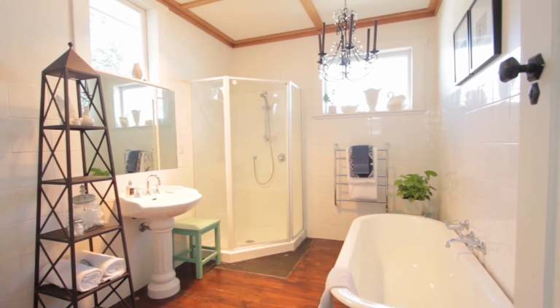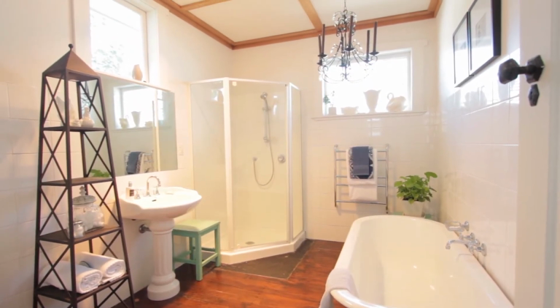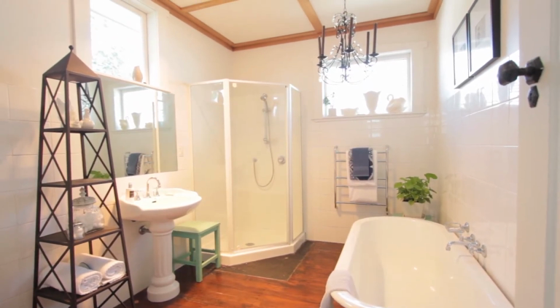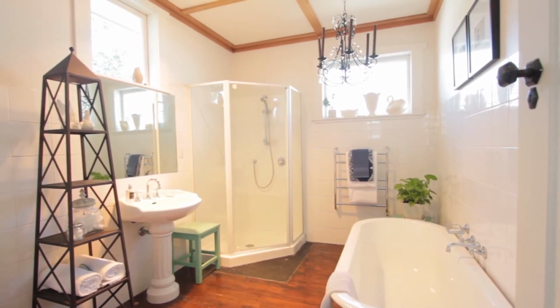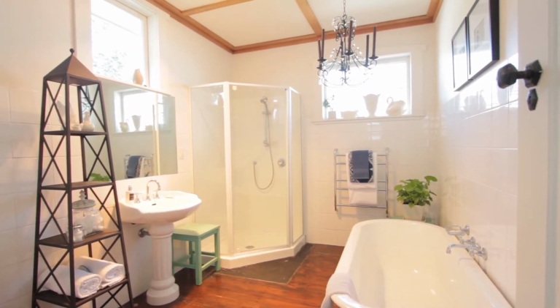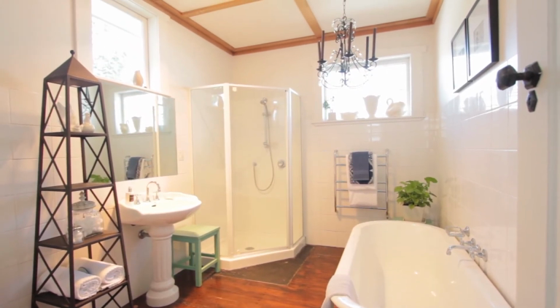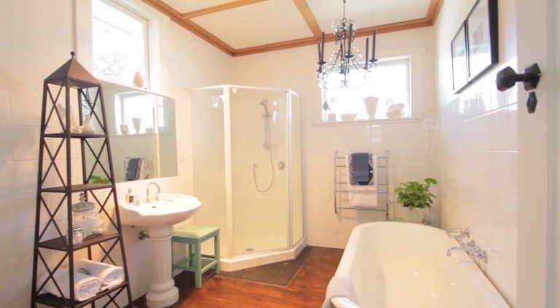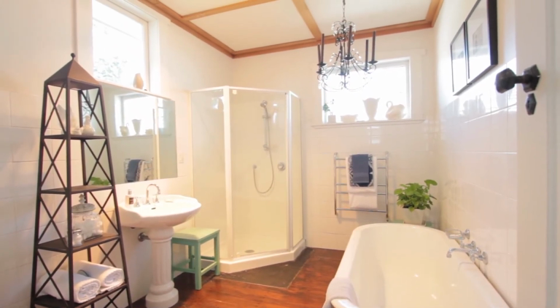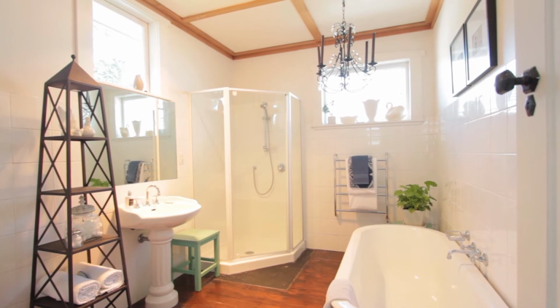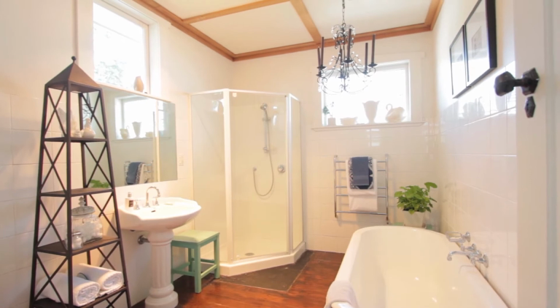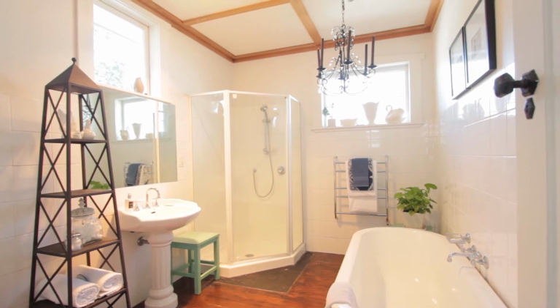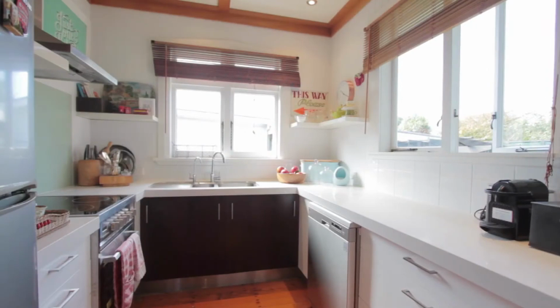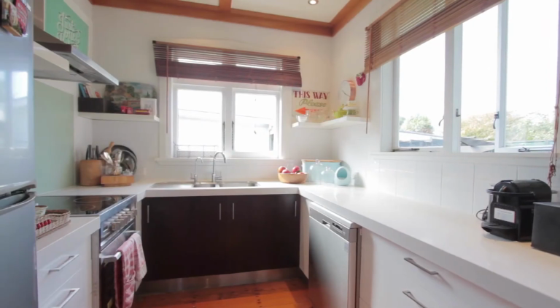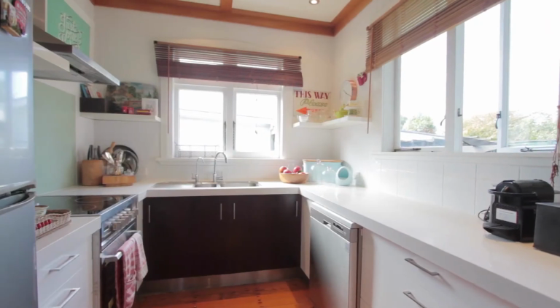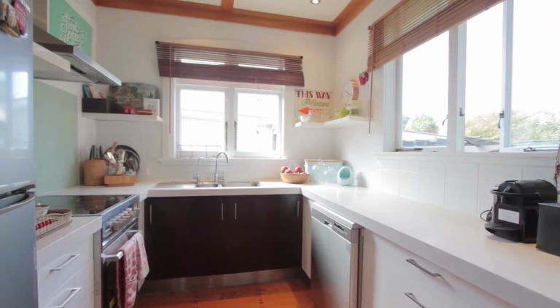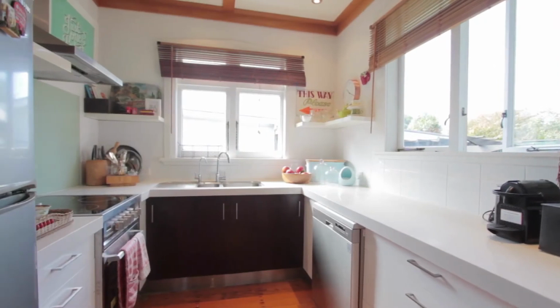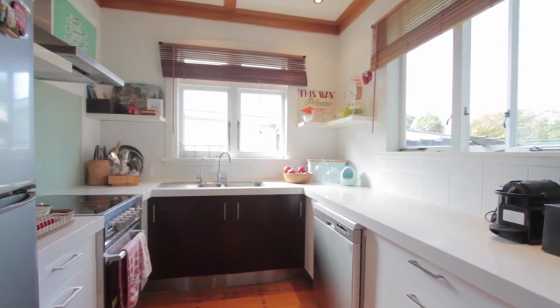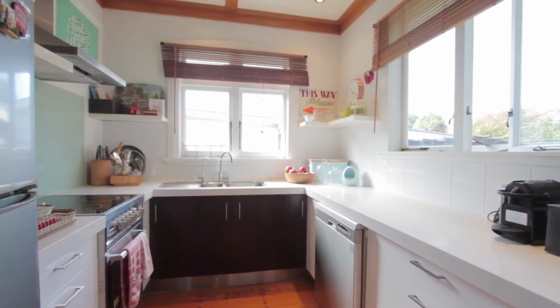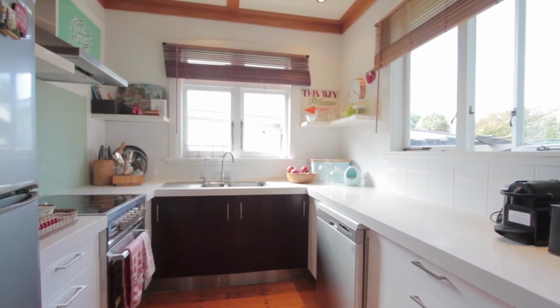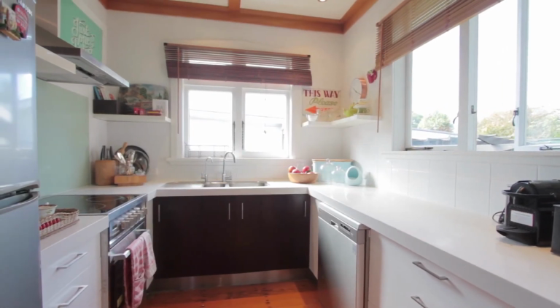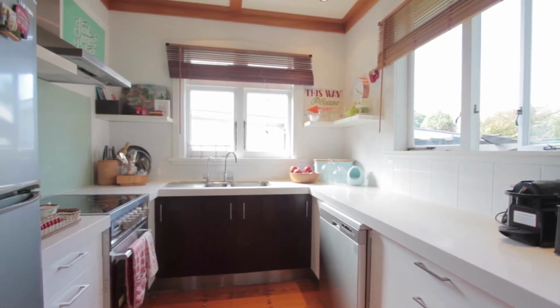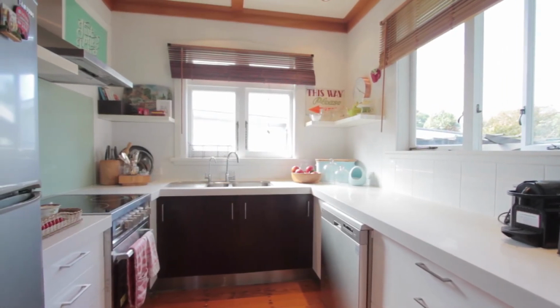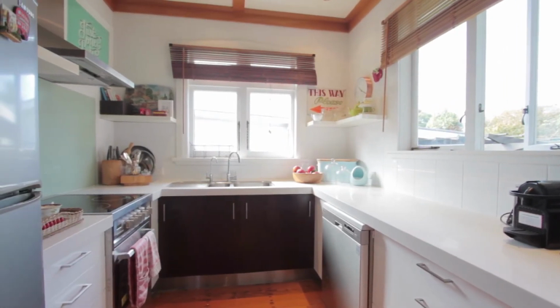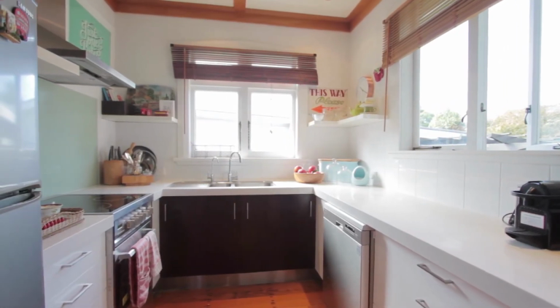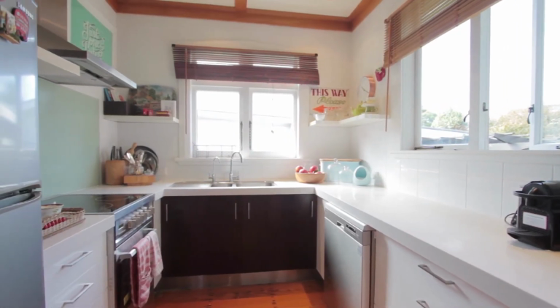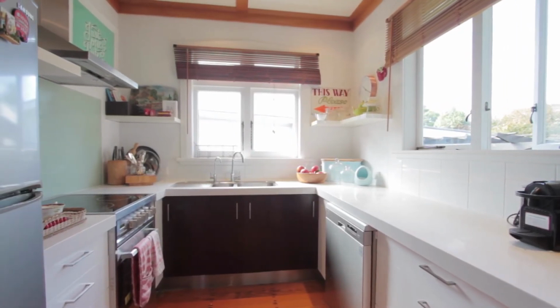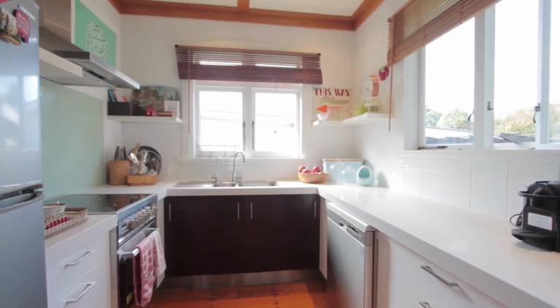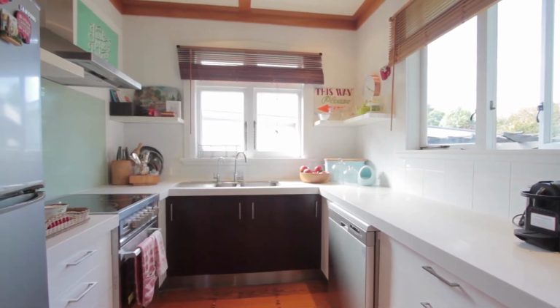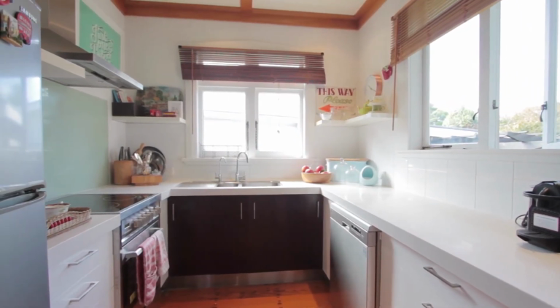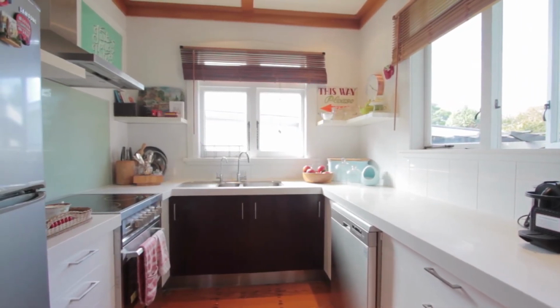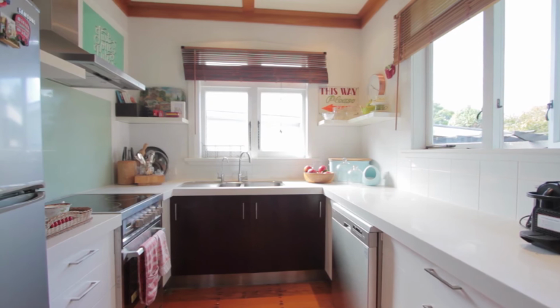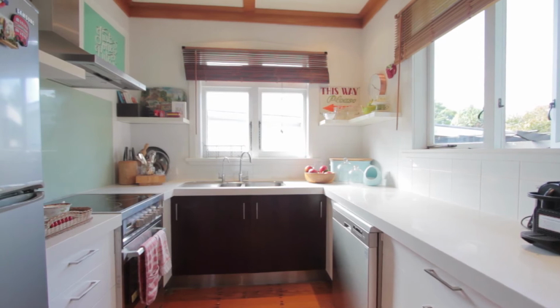The recently refurbished kitchen is a really good size. You've got lots of bench space, so if you like to do a bit of entertaining, this is the spot.